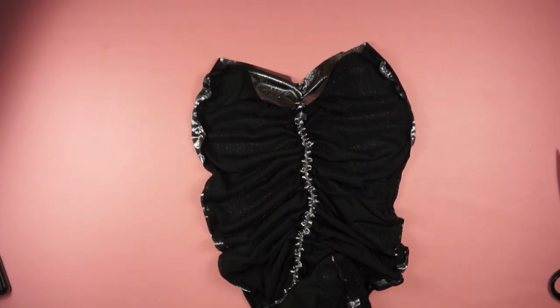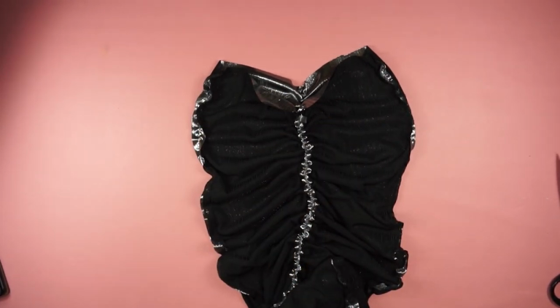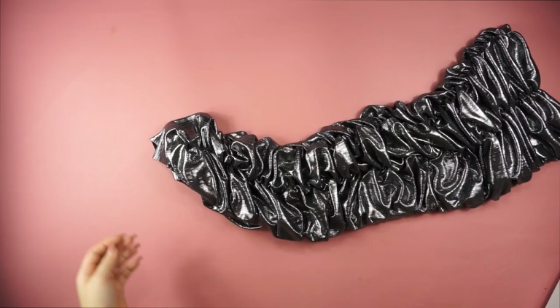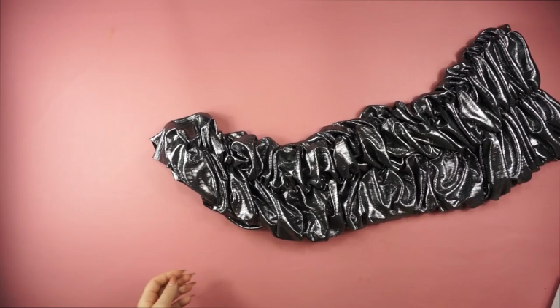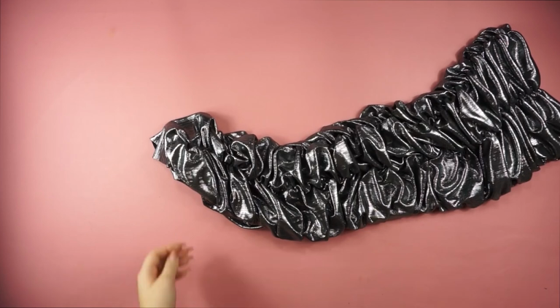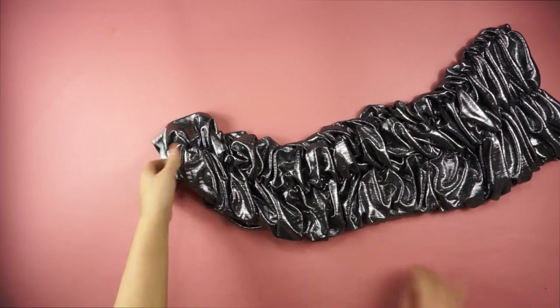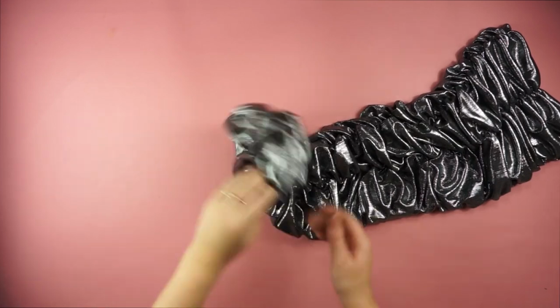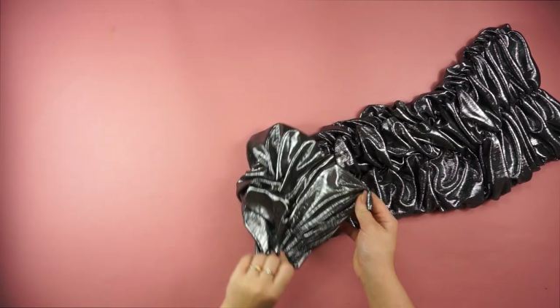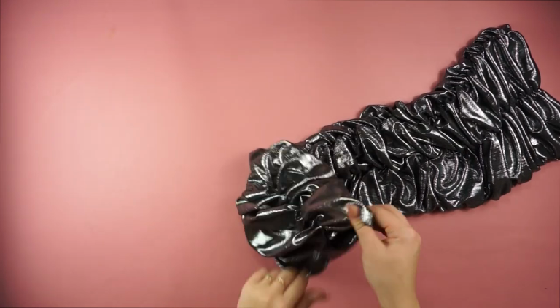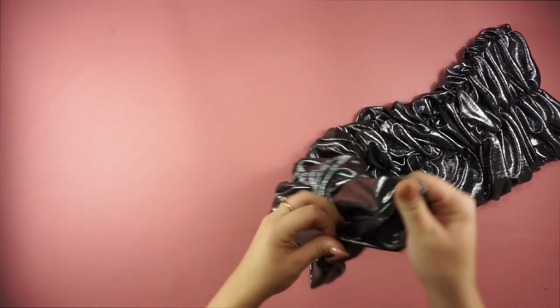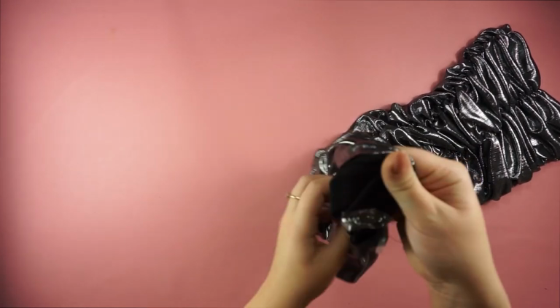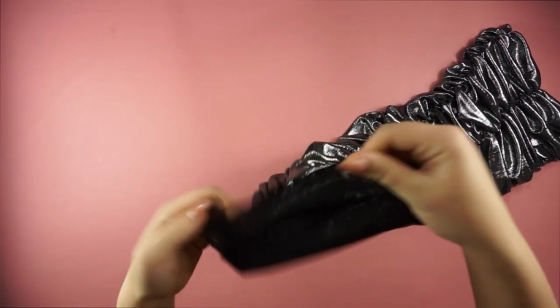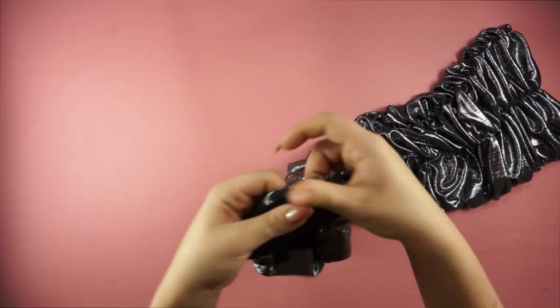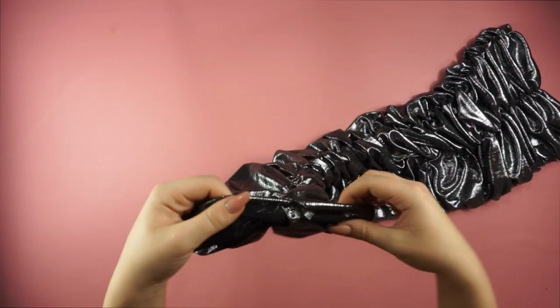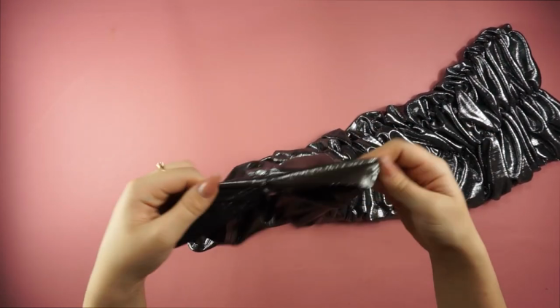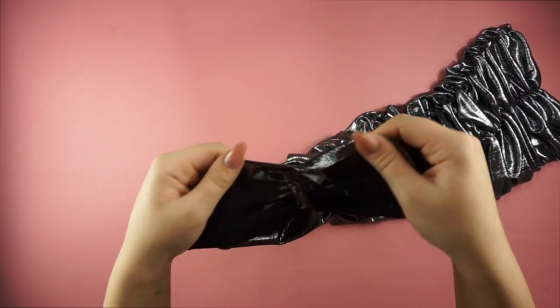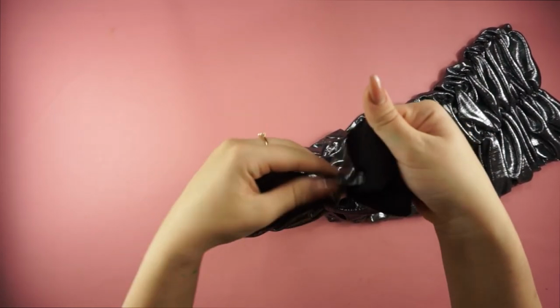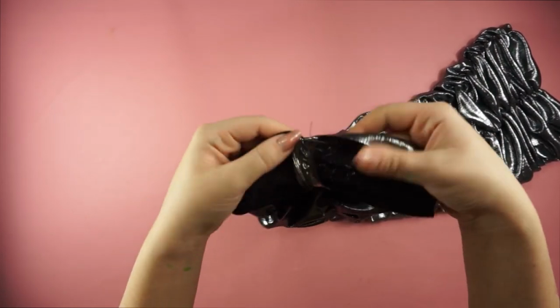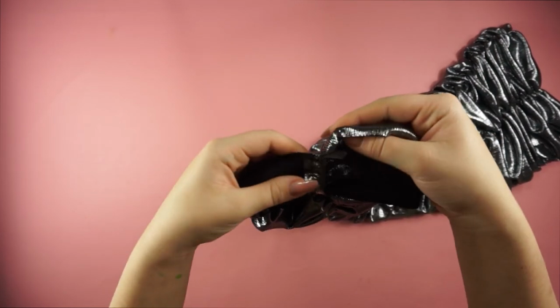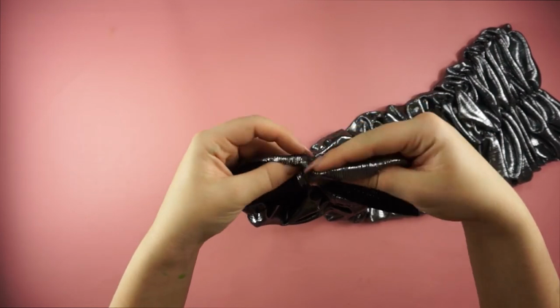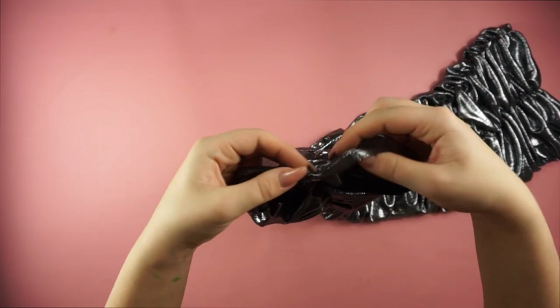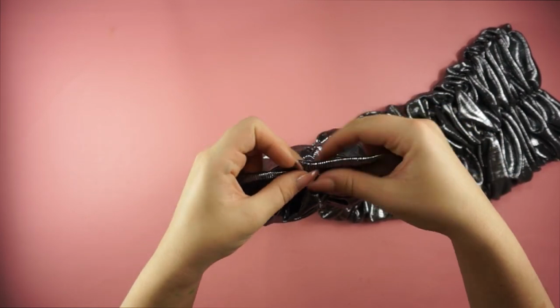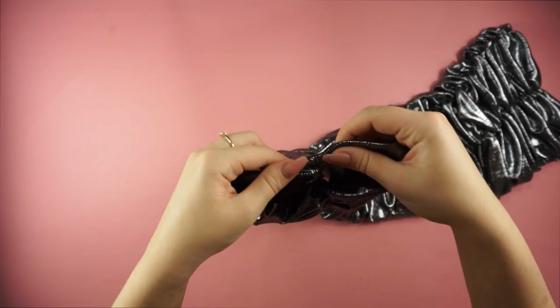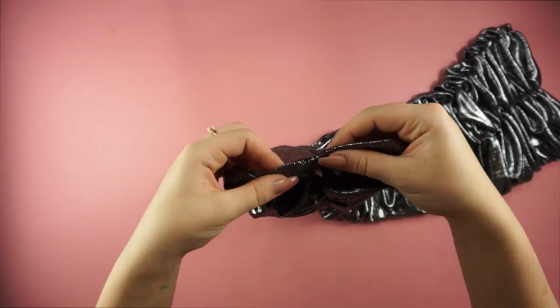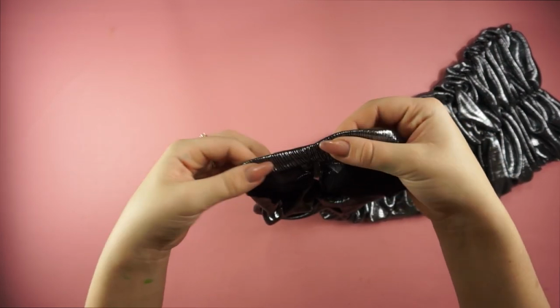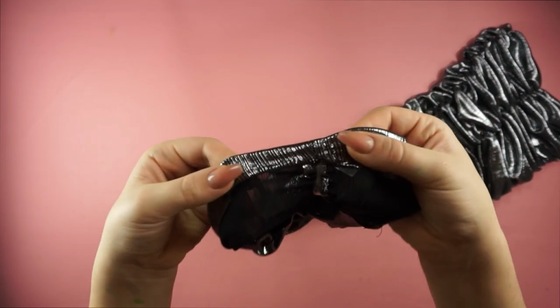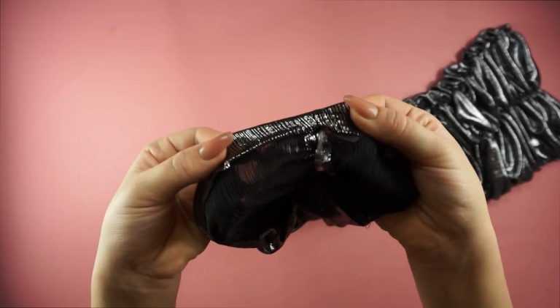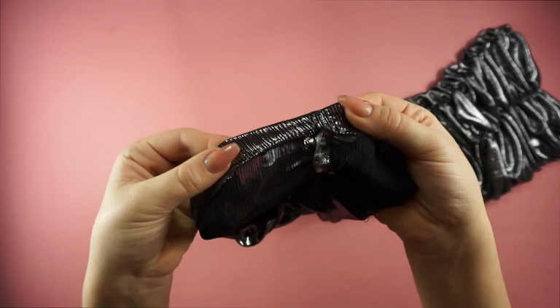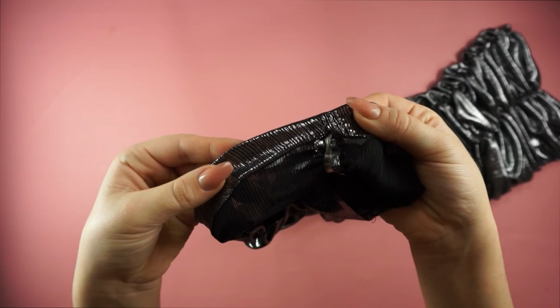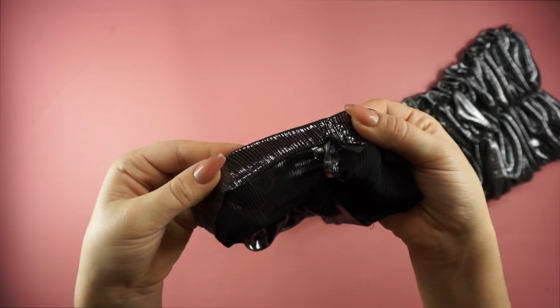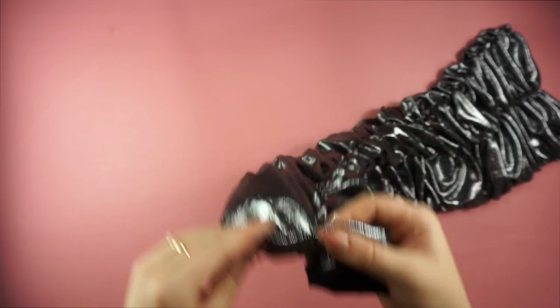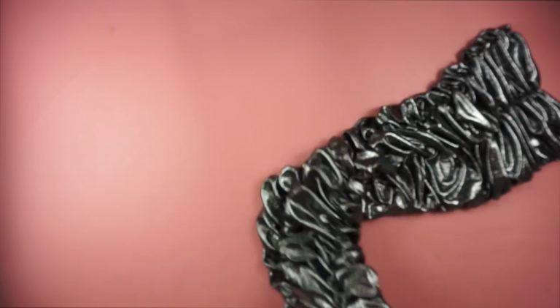The last step is to sew the lower line and the upper line. I'm folding twice and sewing a straight line.